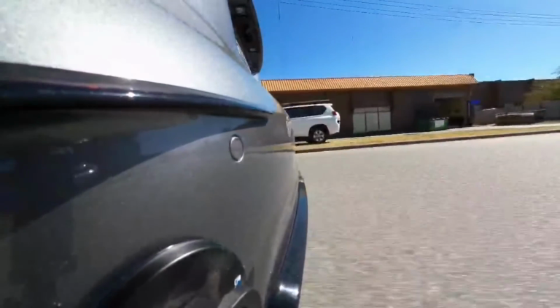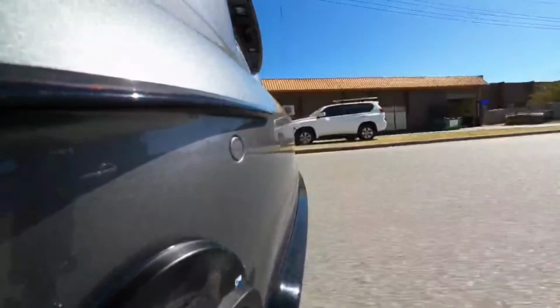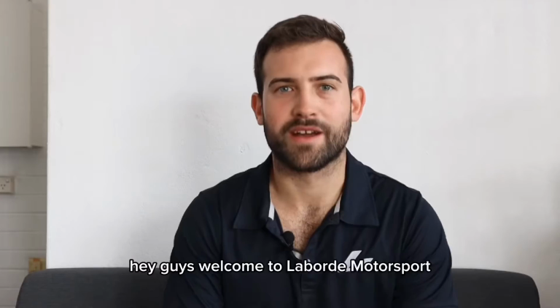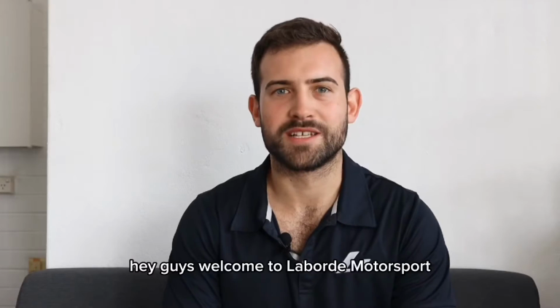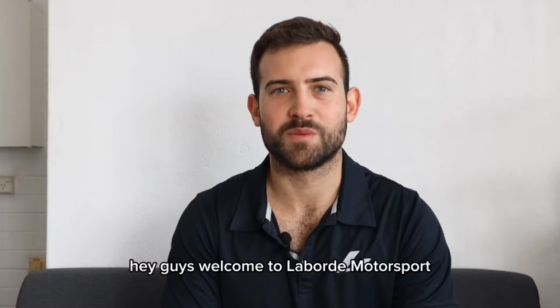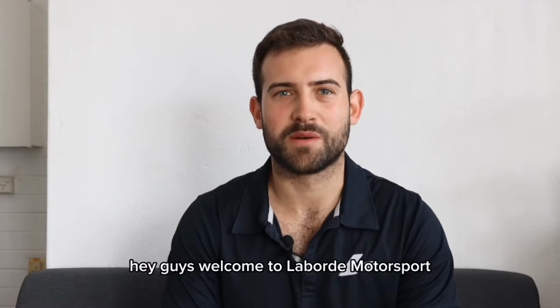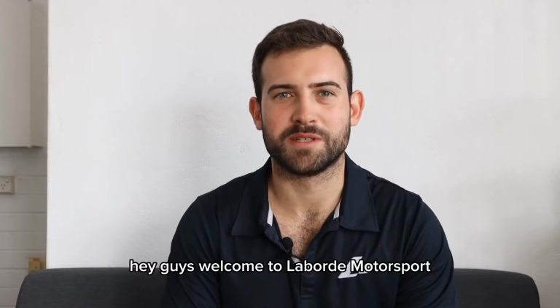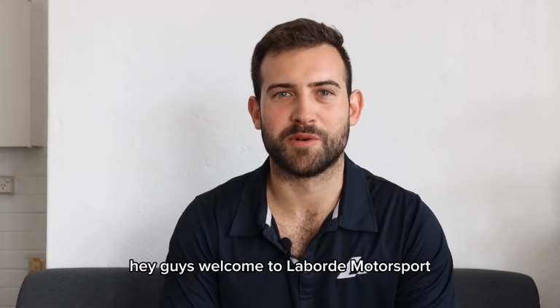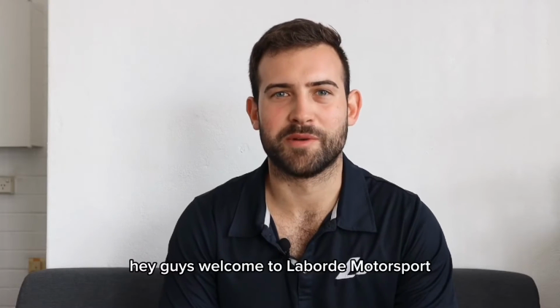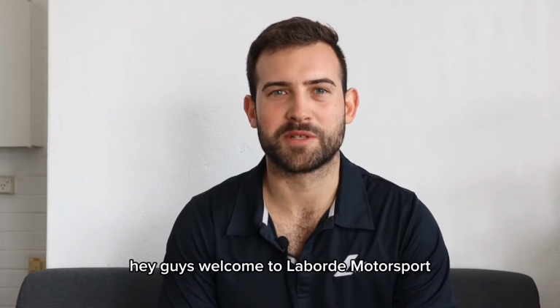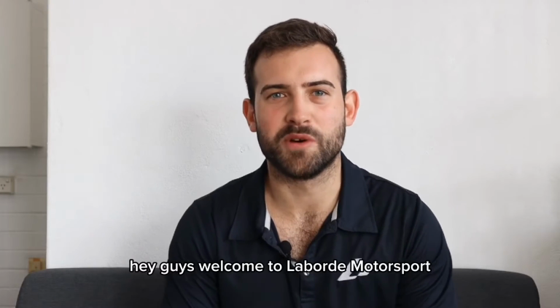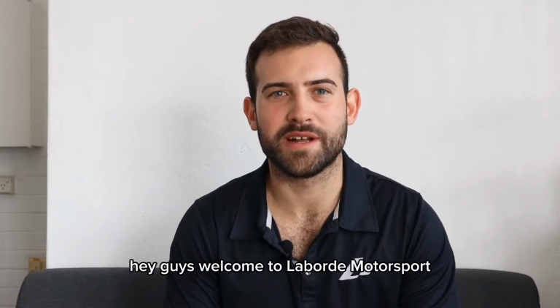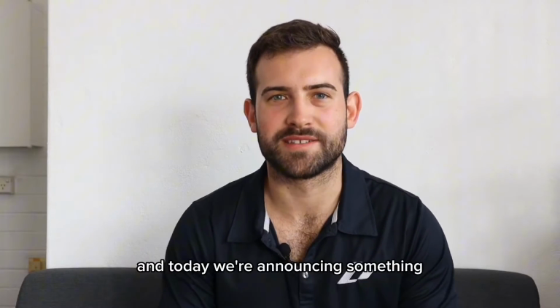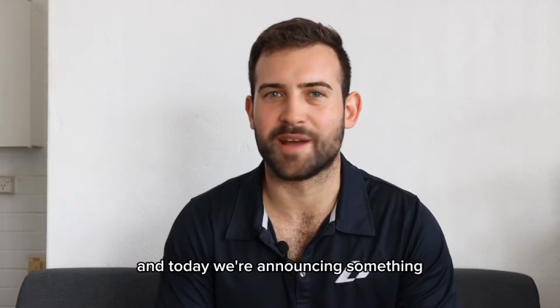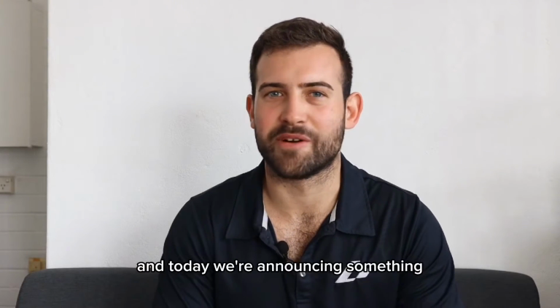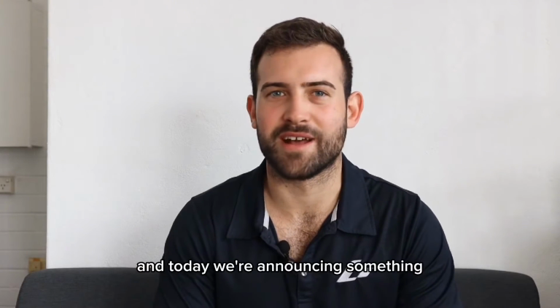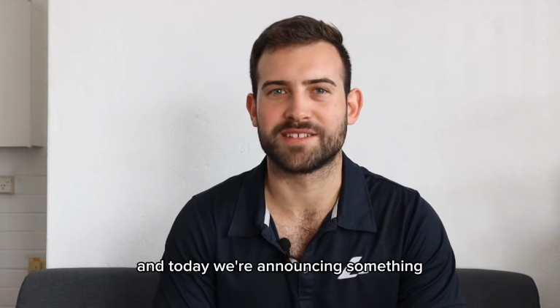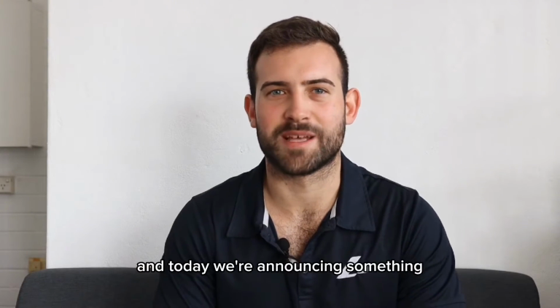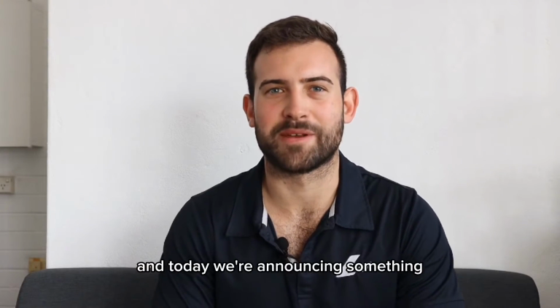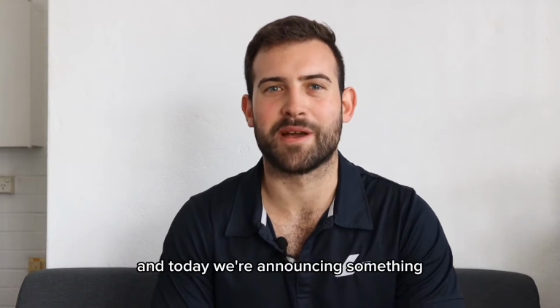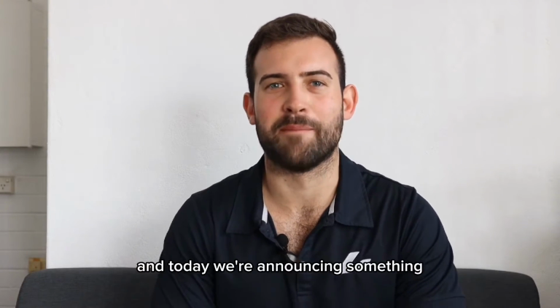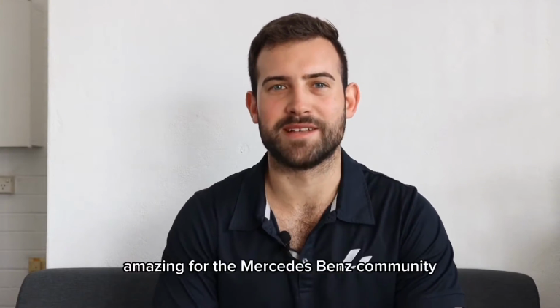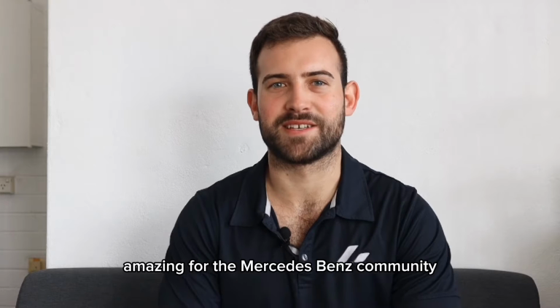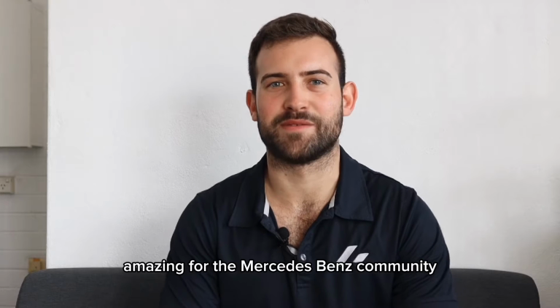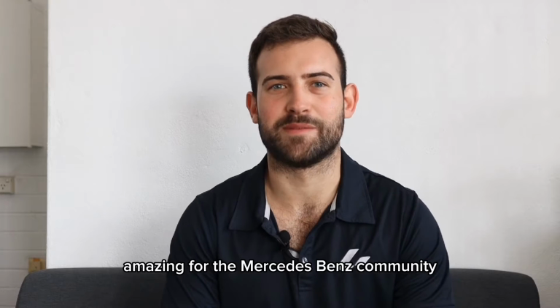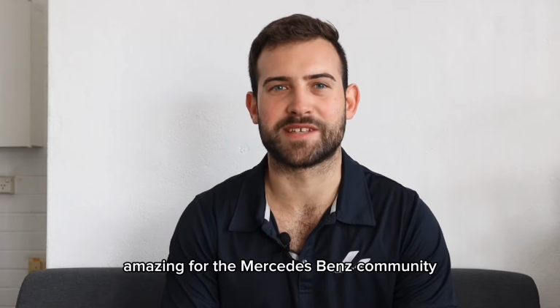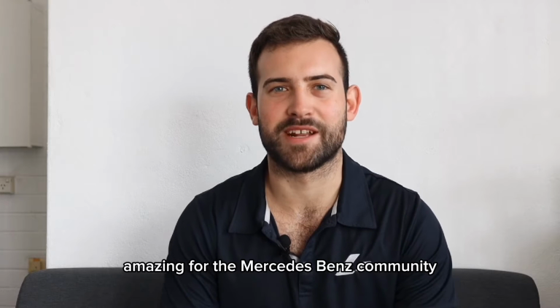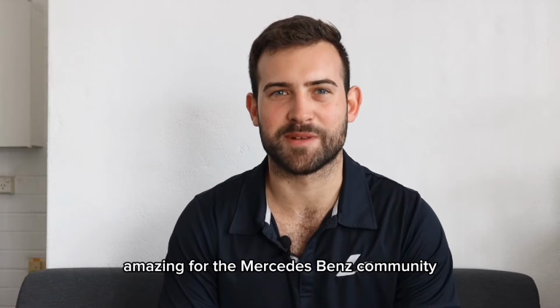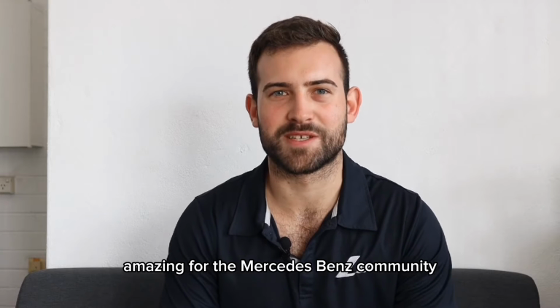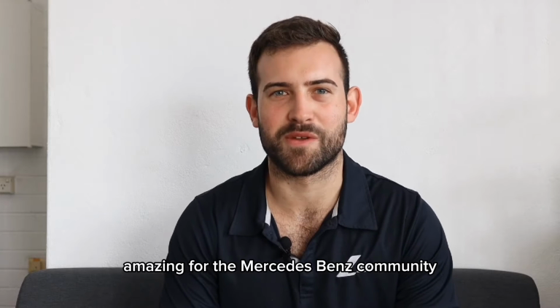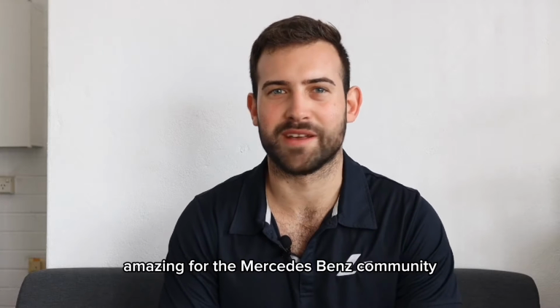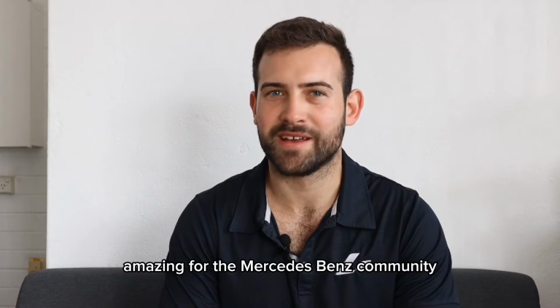Hey guys, welcome to Laborde Motorsport and today we're announcing something amazing for the Mercedes-Benz community.